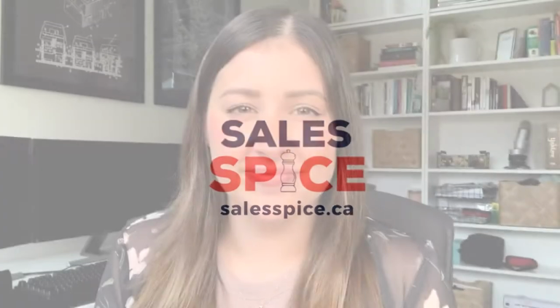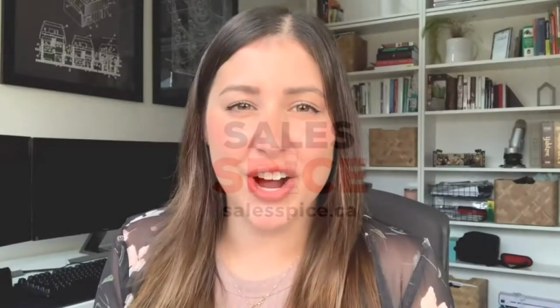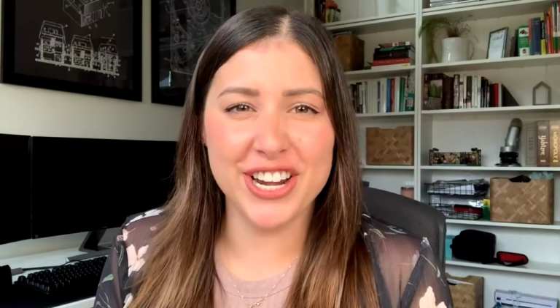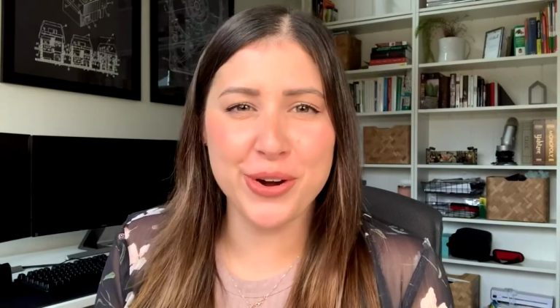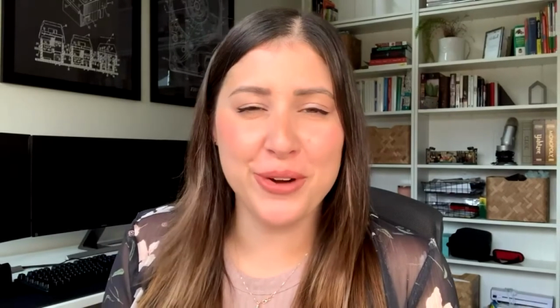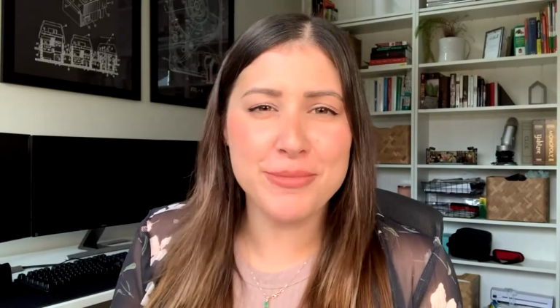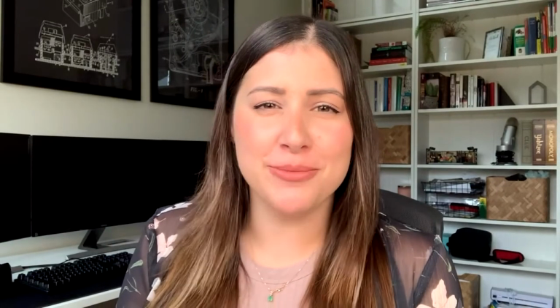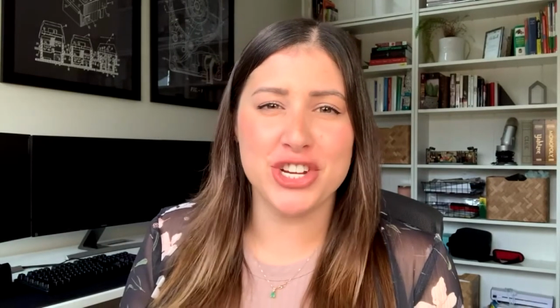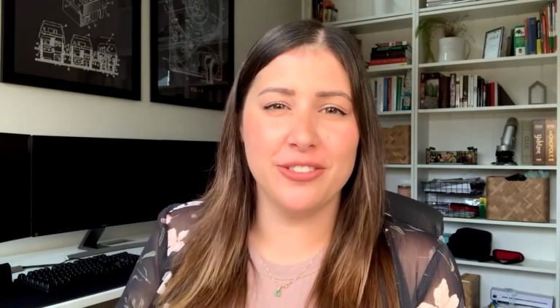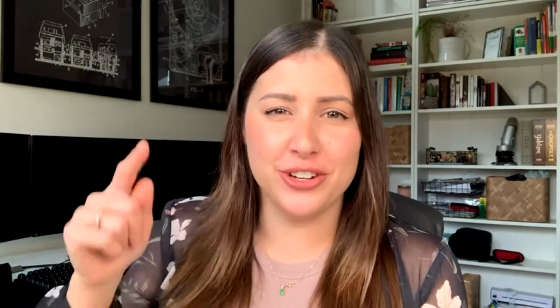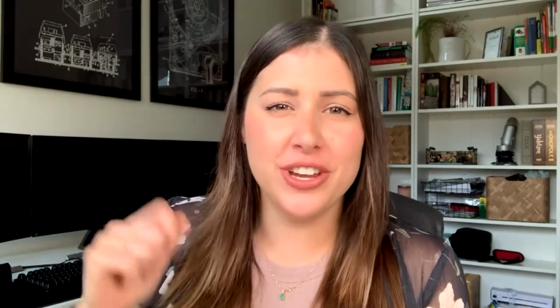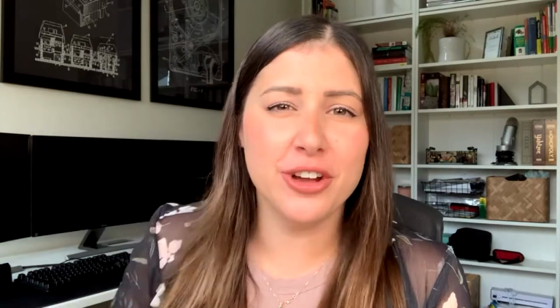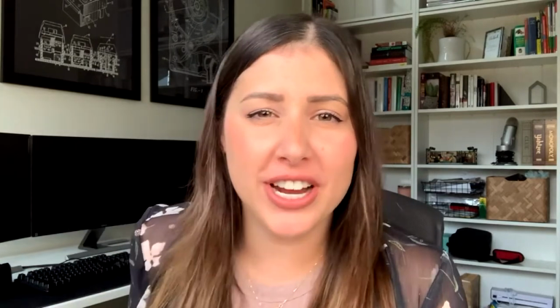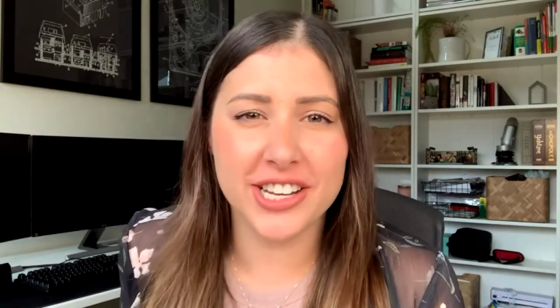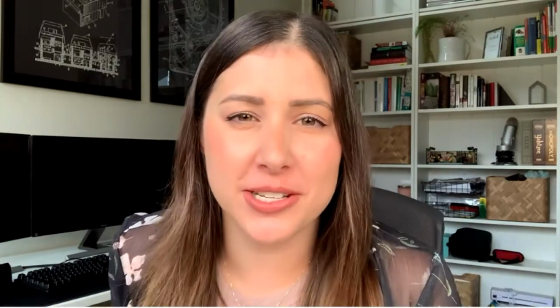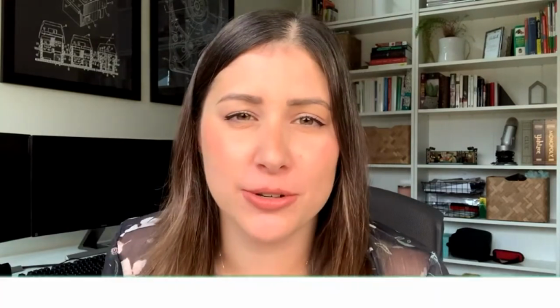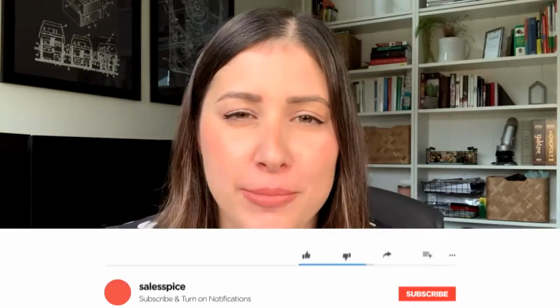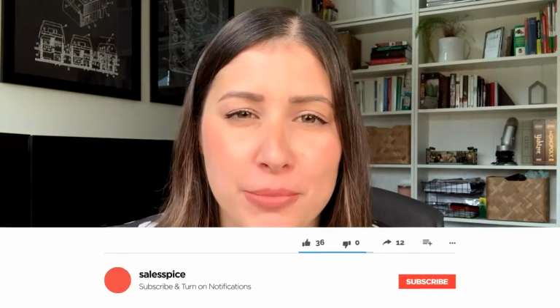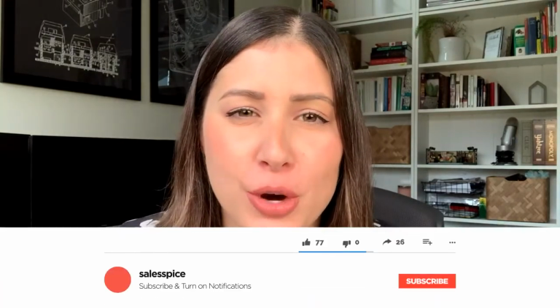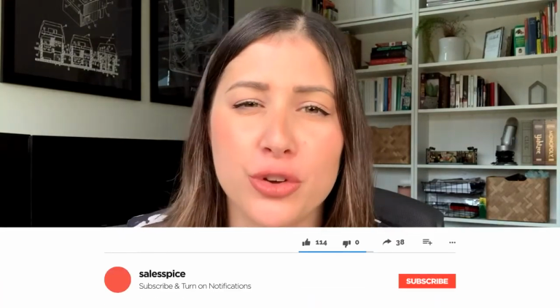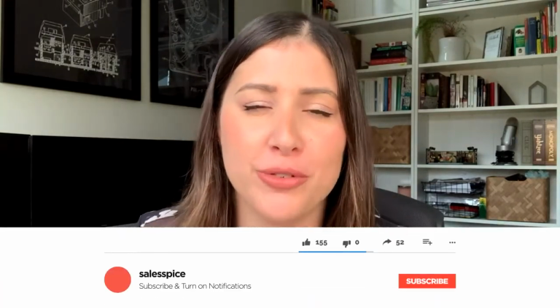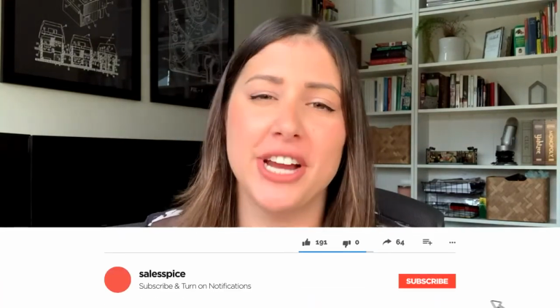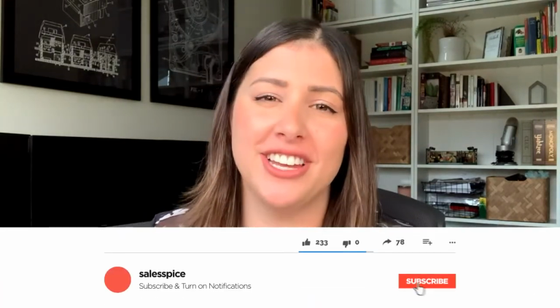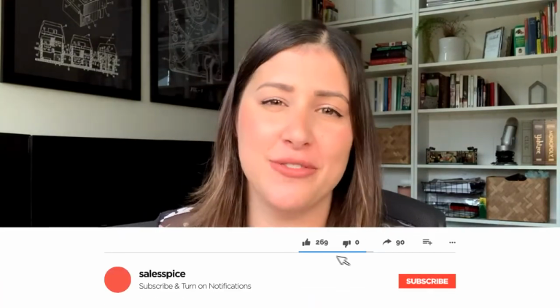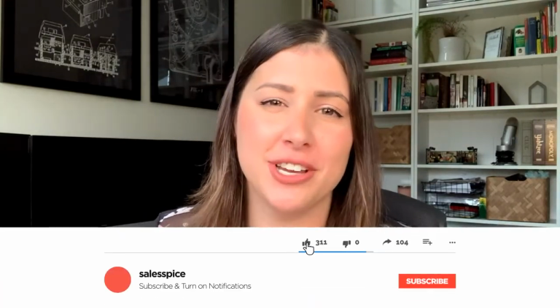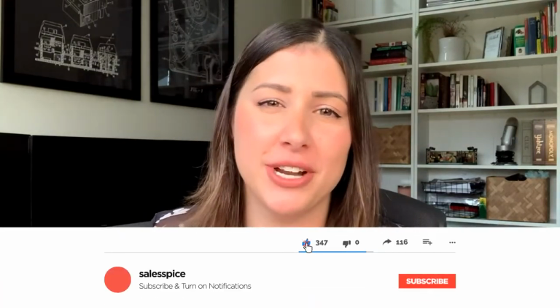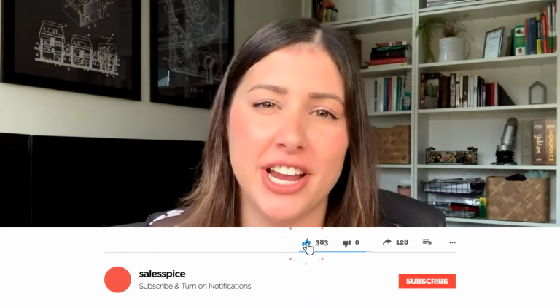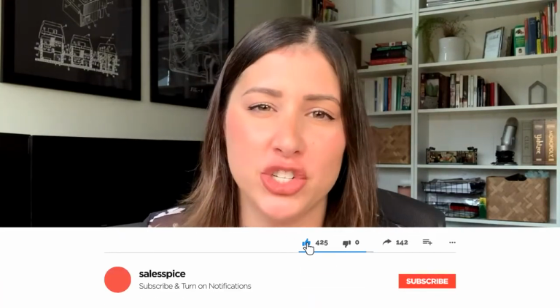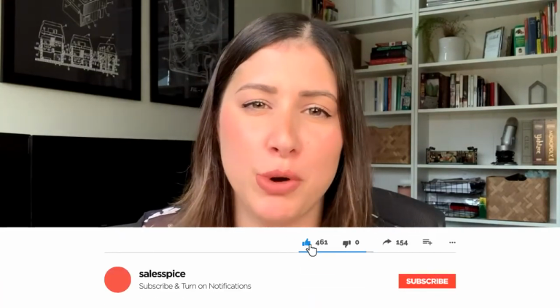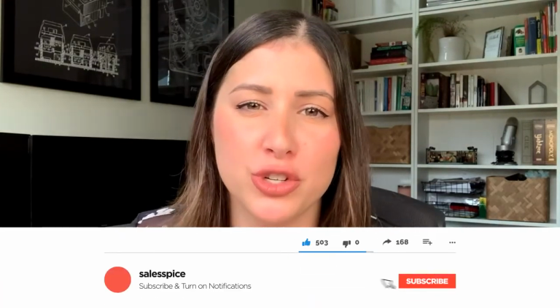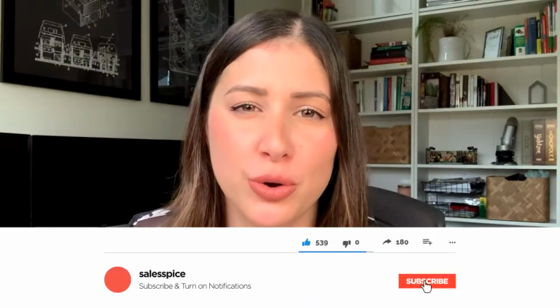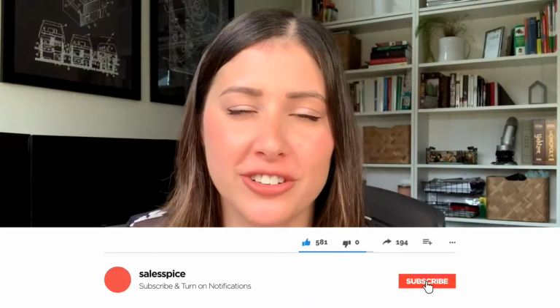Alright everyone, welcome back to my channel. If you're new here, go ahead and hit that subscribe button below. You'll be reminded that every single Monday I post new content.